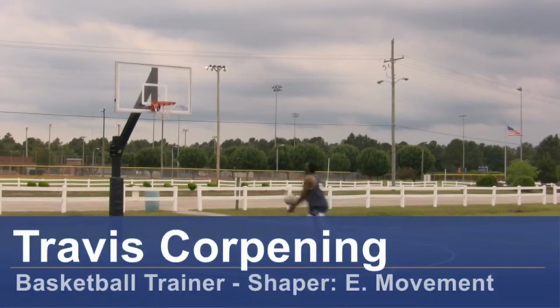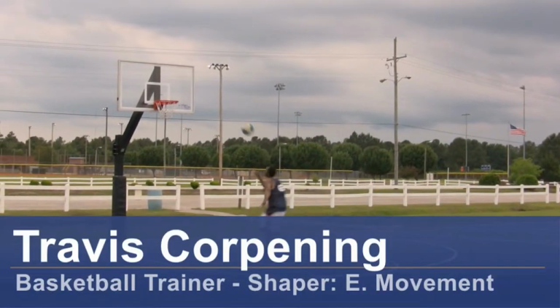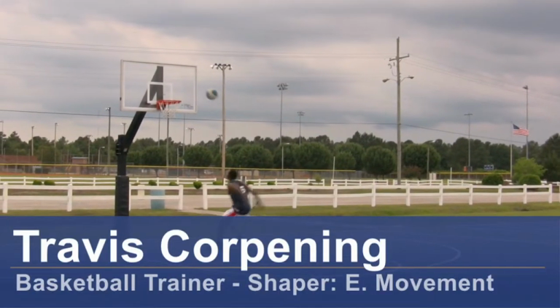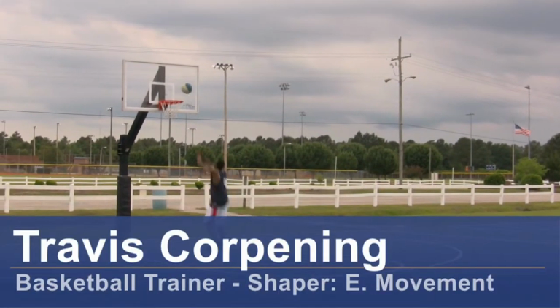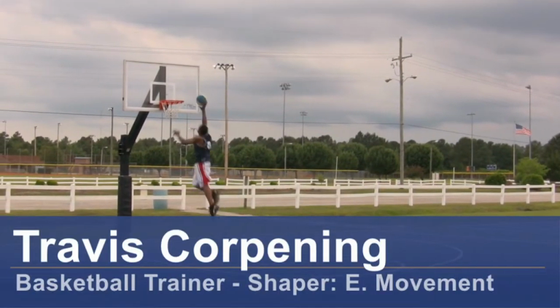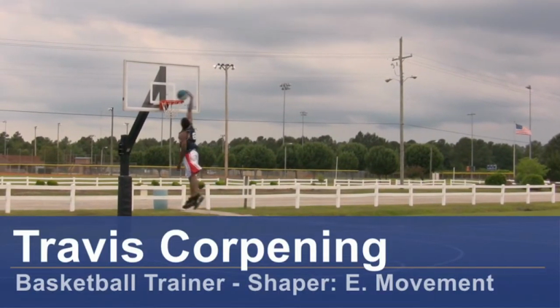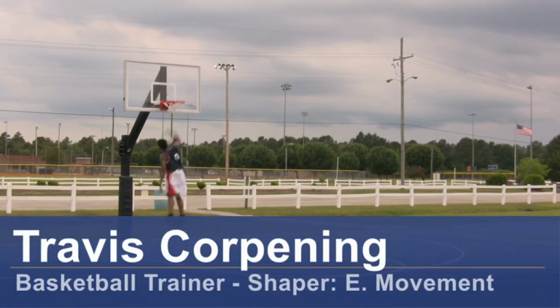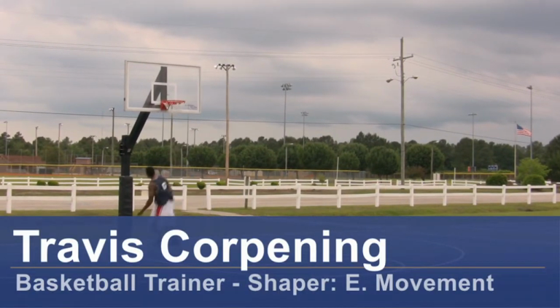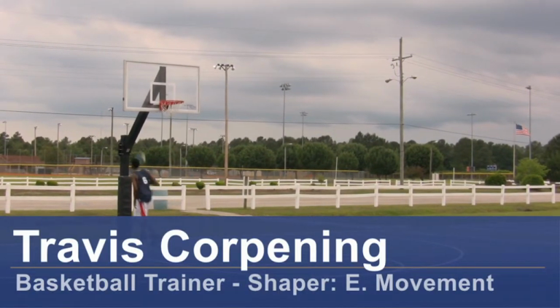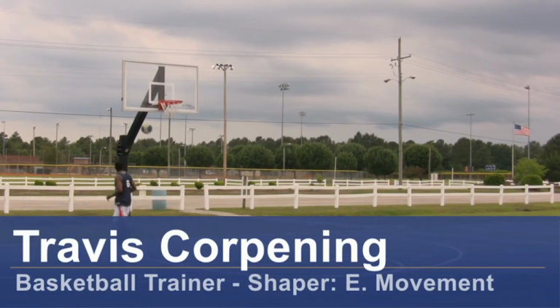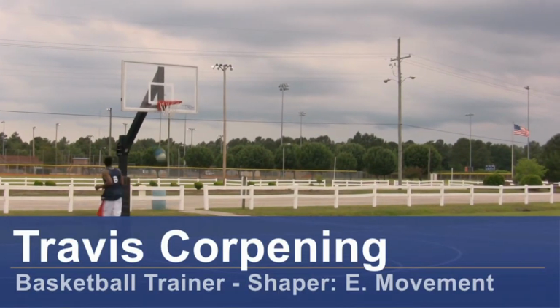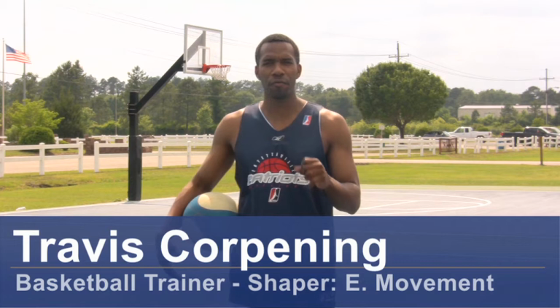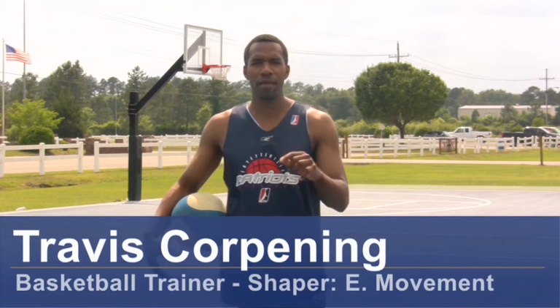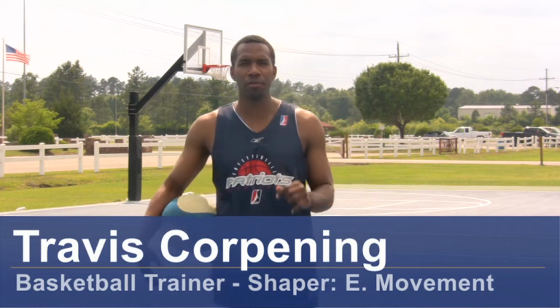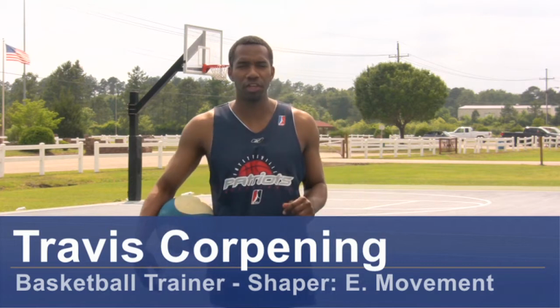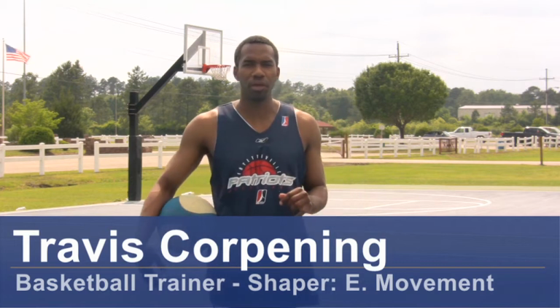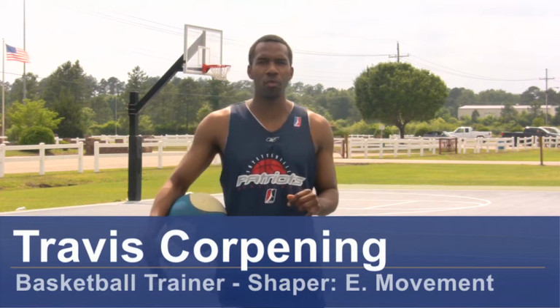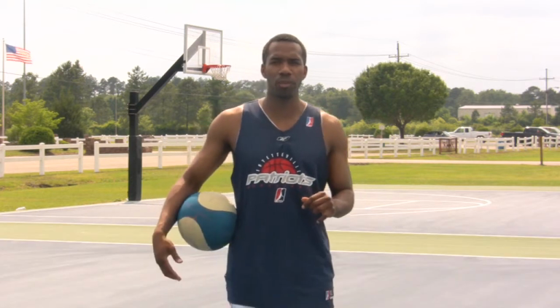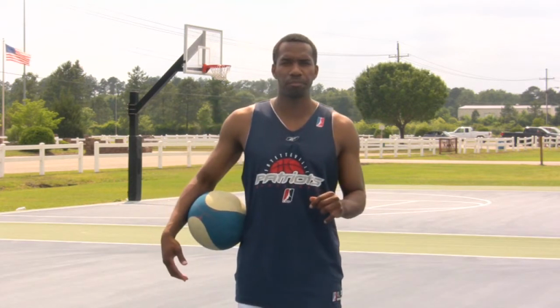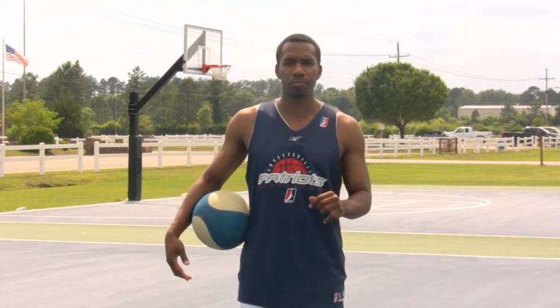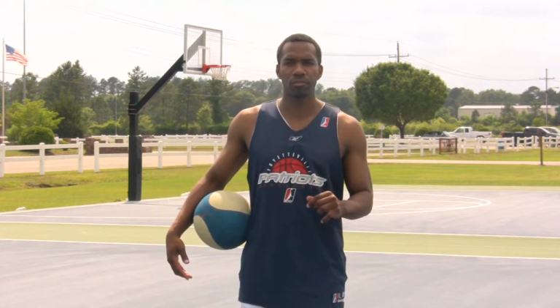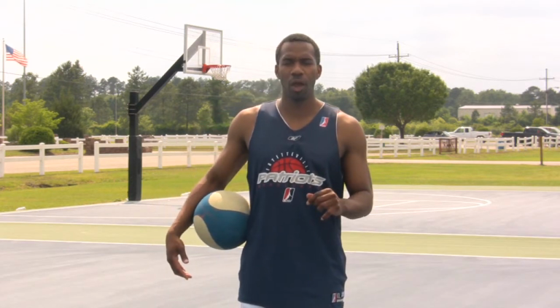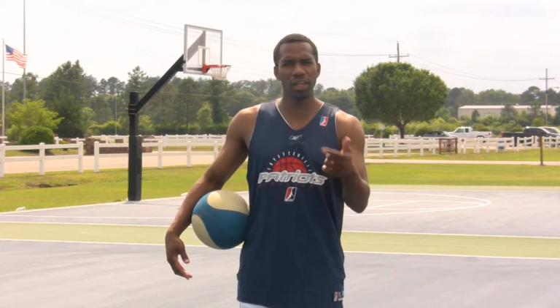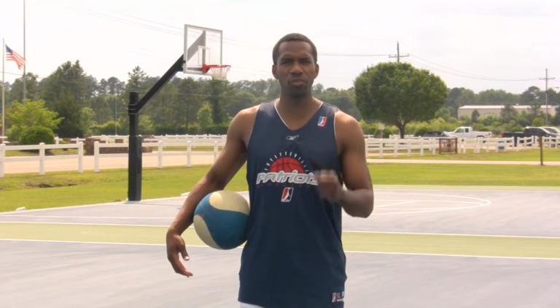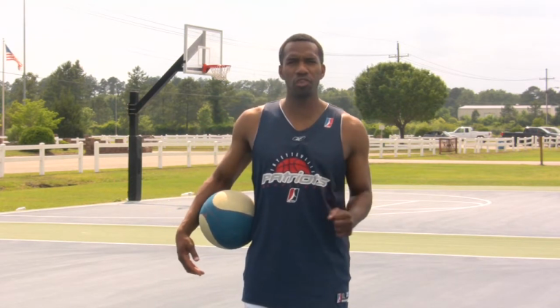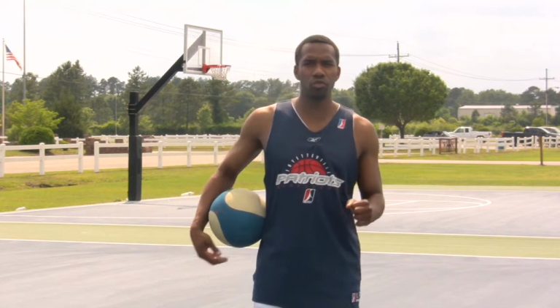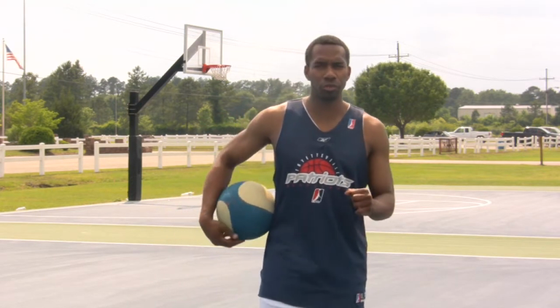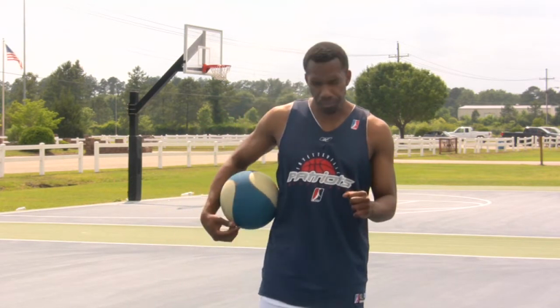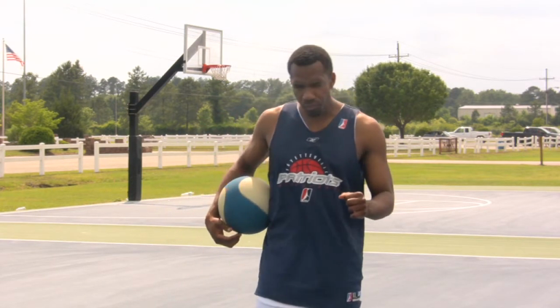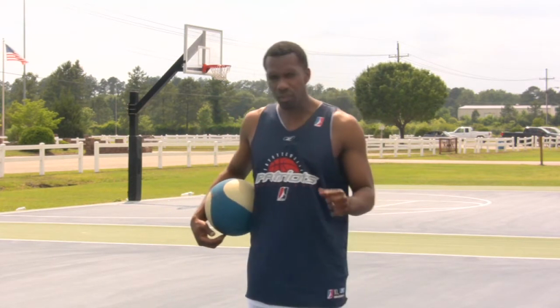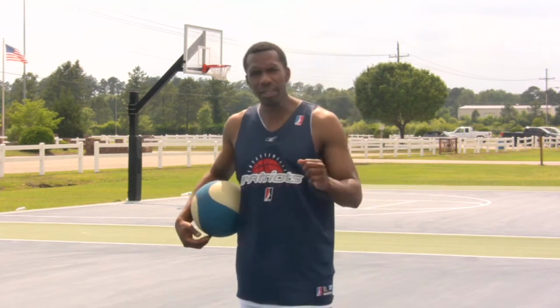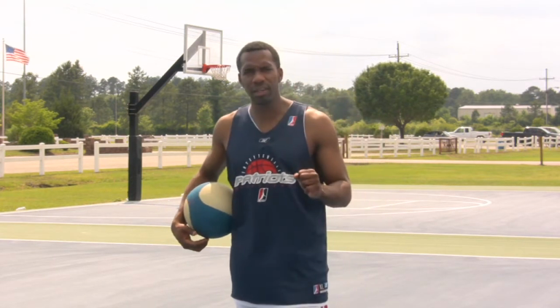Hi, I'm Travis Corpney, basketball trainer and founder of Shaper E-Movement. I want to give you some shooting drills today.